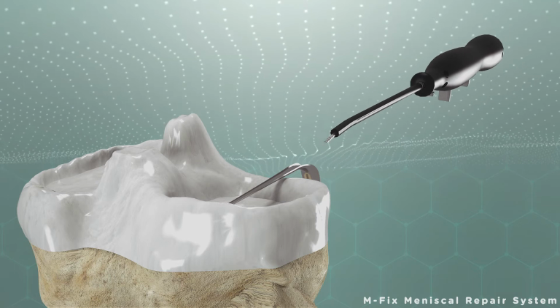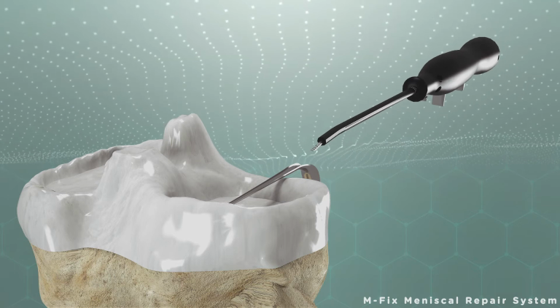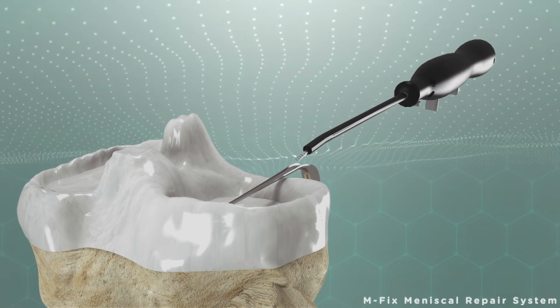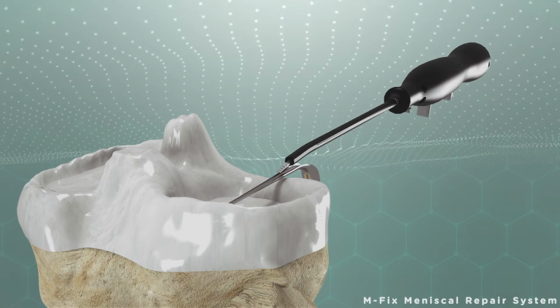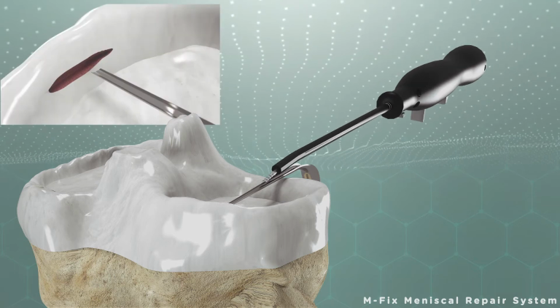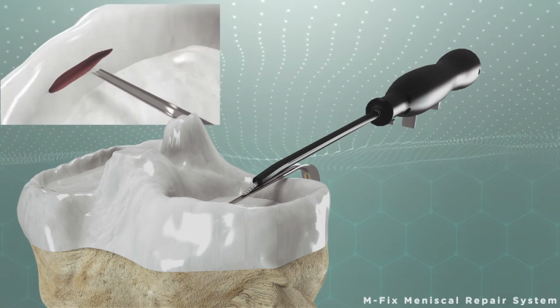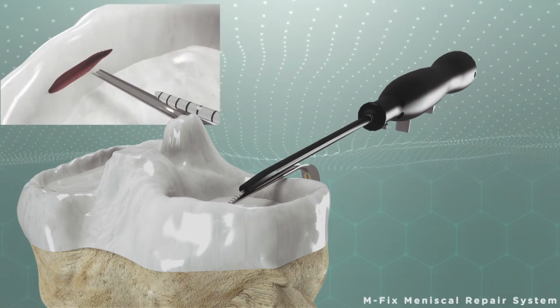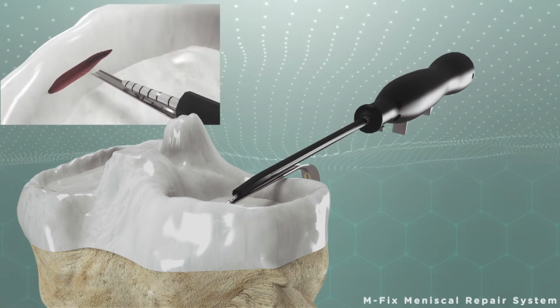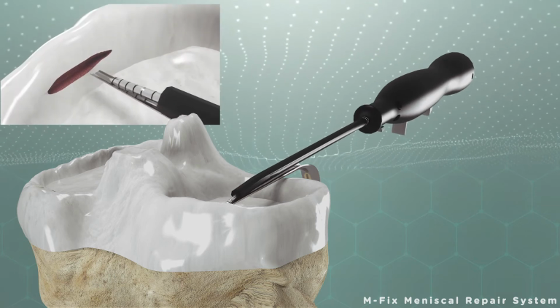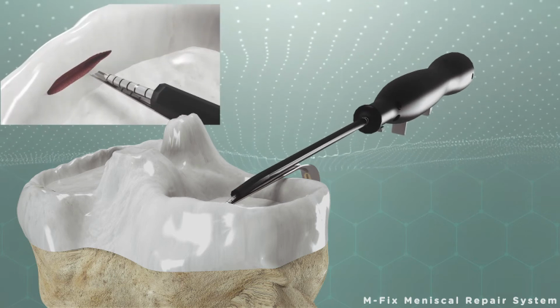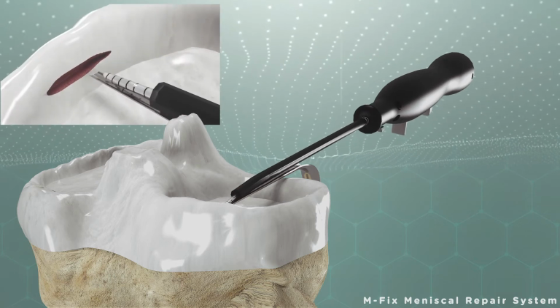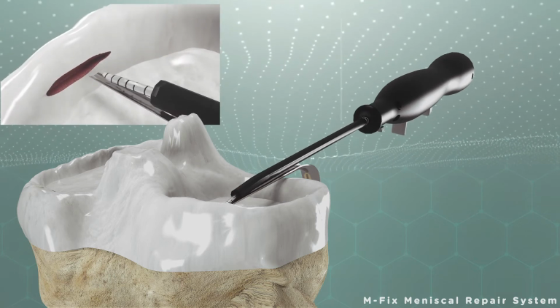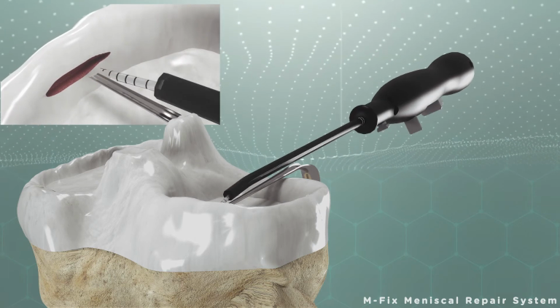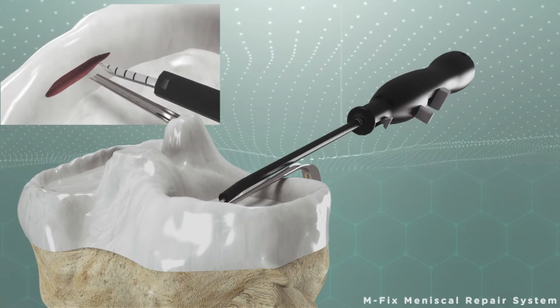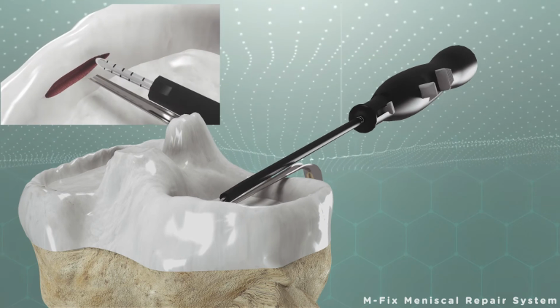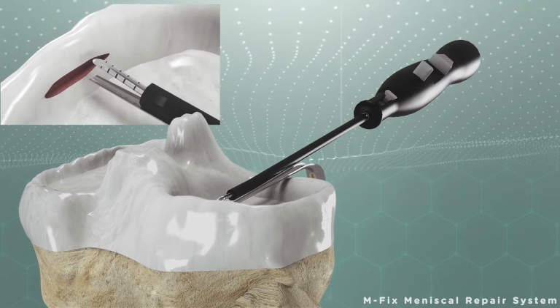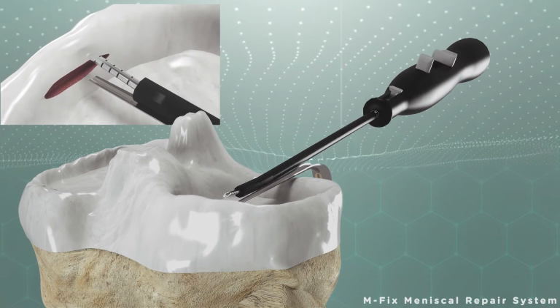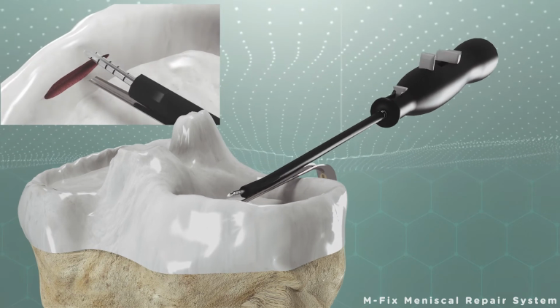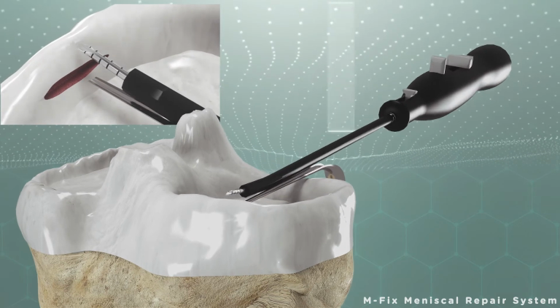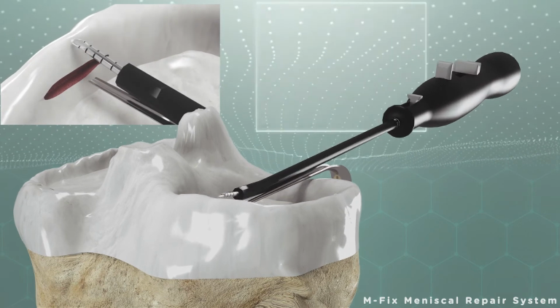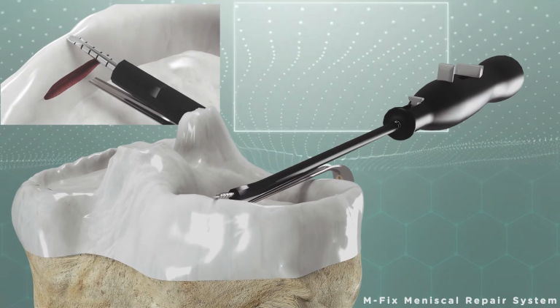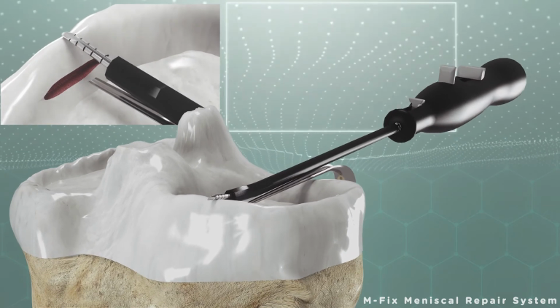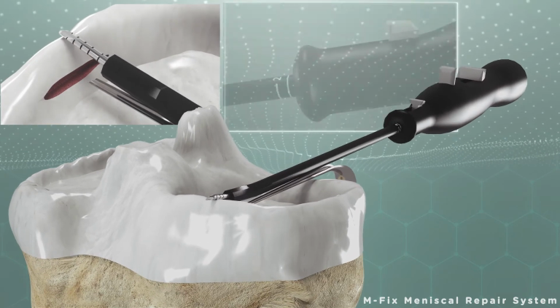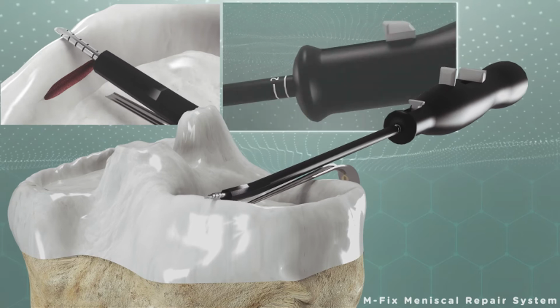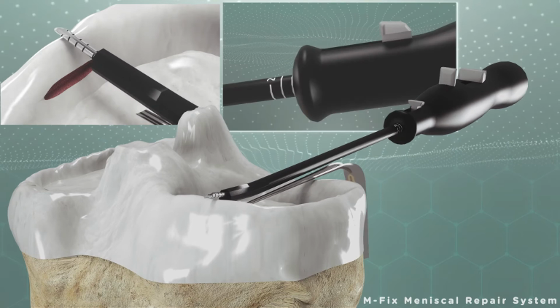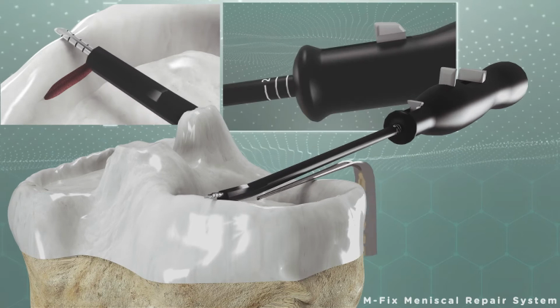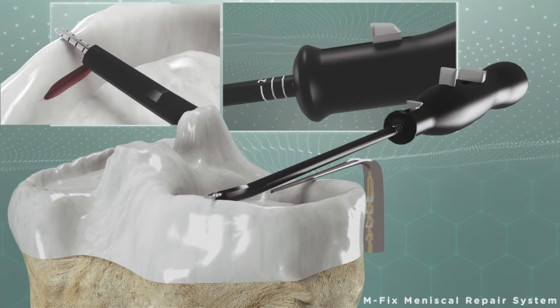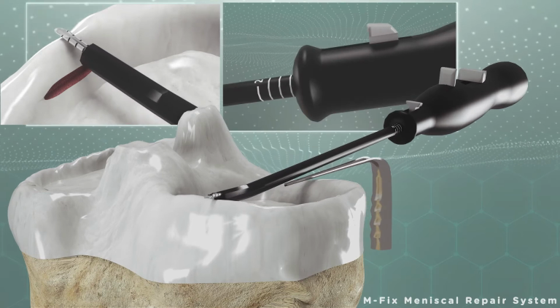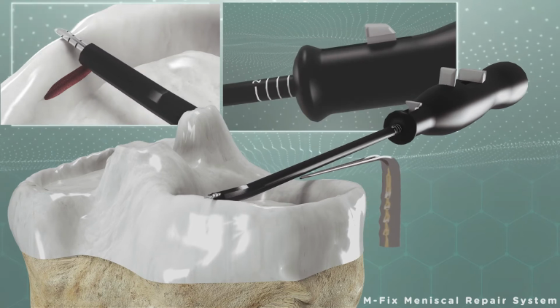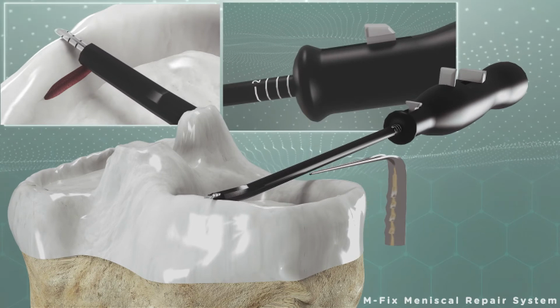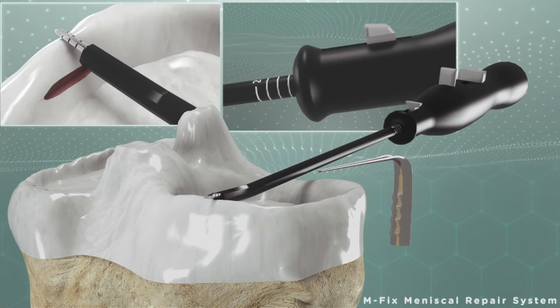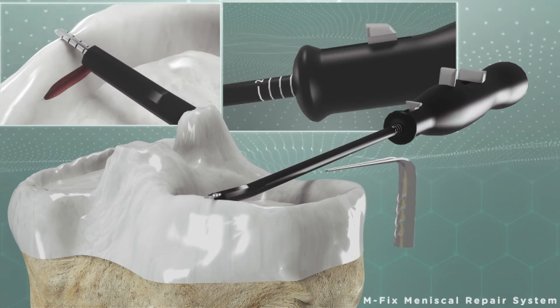With its user-friendly button on the M-FIX handle, the meniscus is measured with back and forth movements as per the measurement guide.